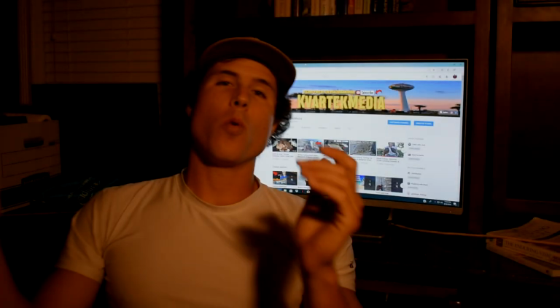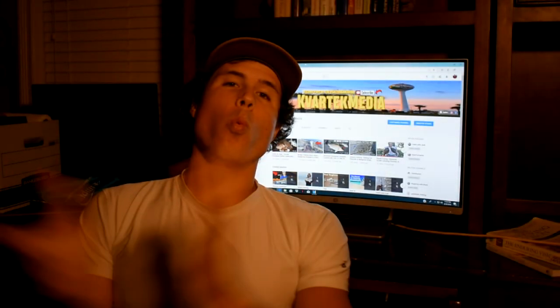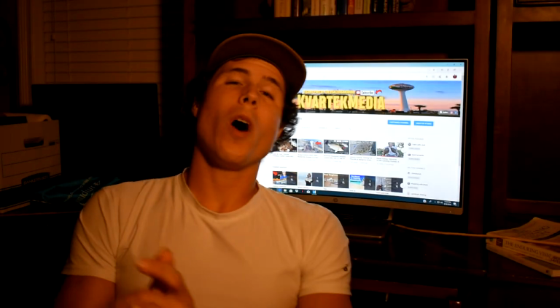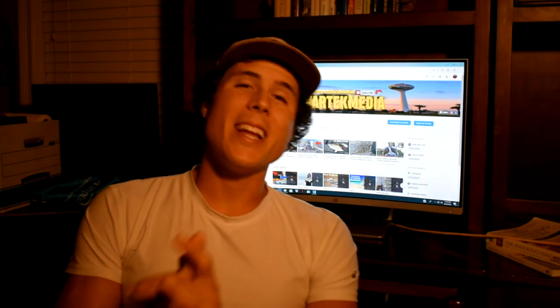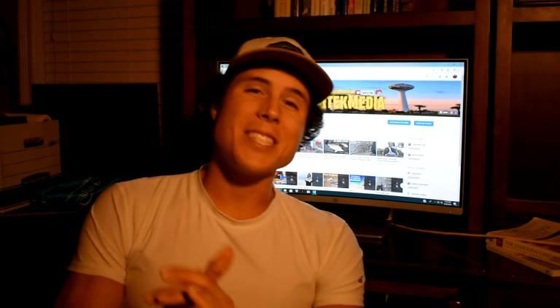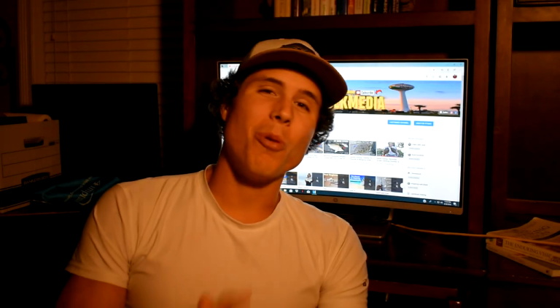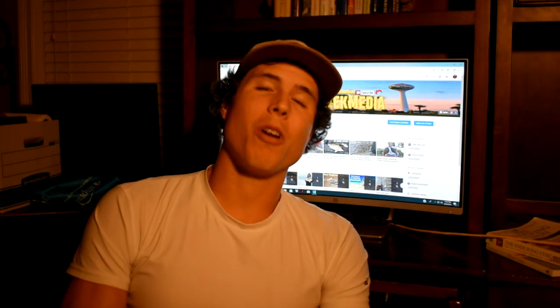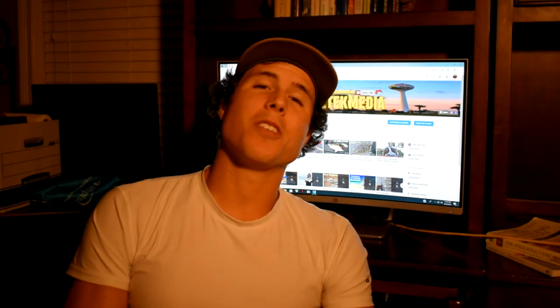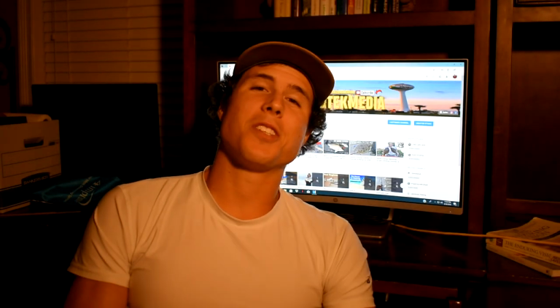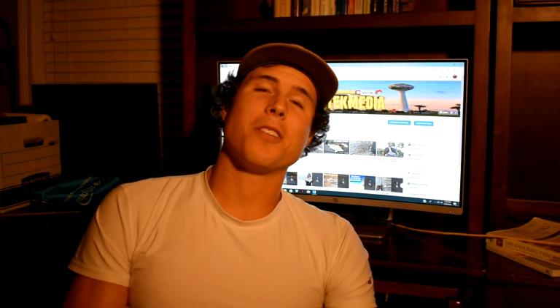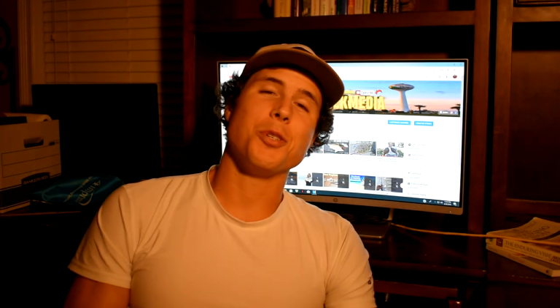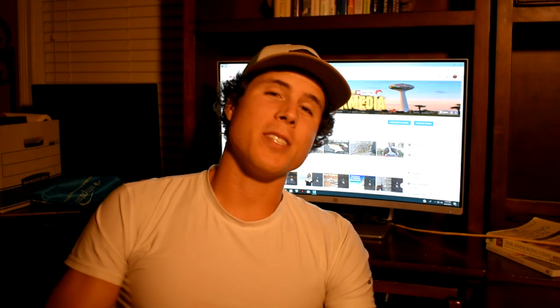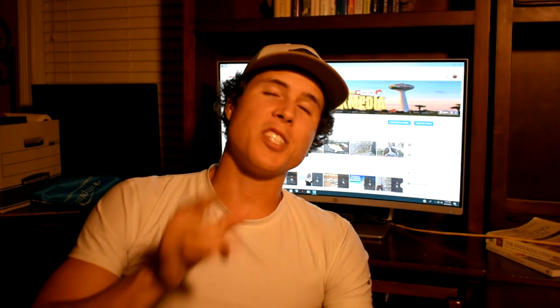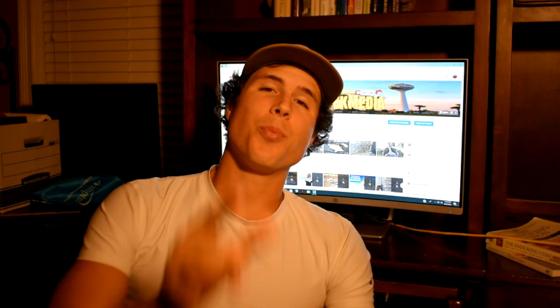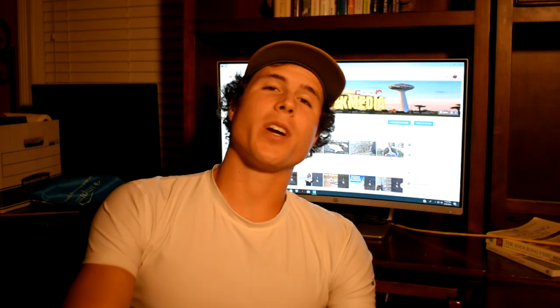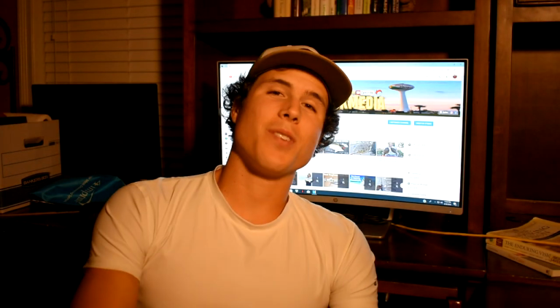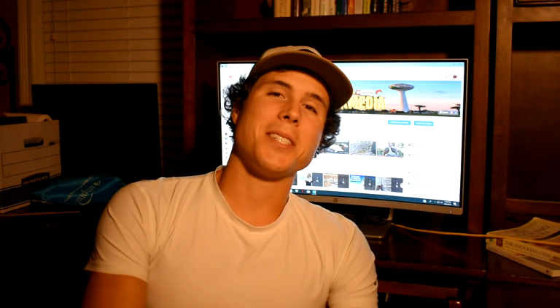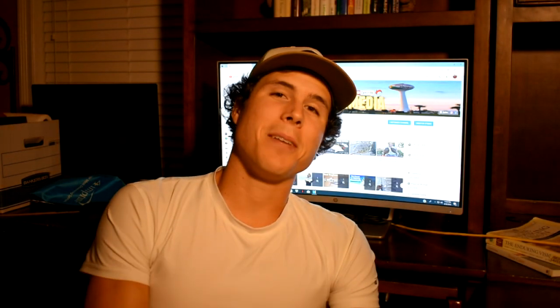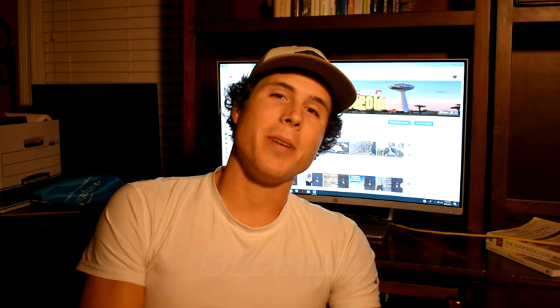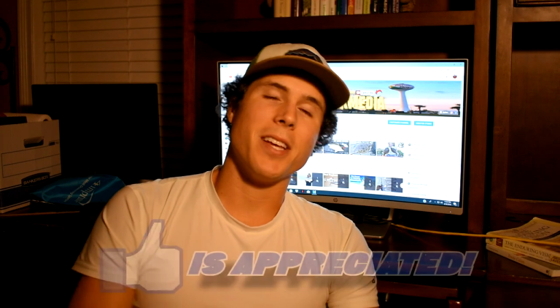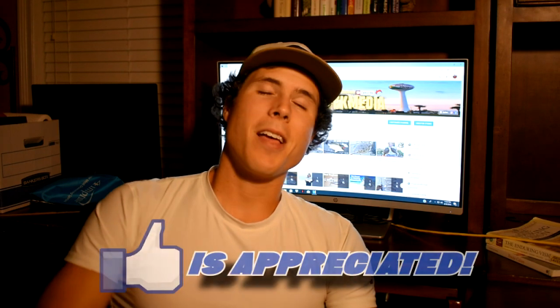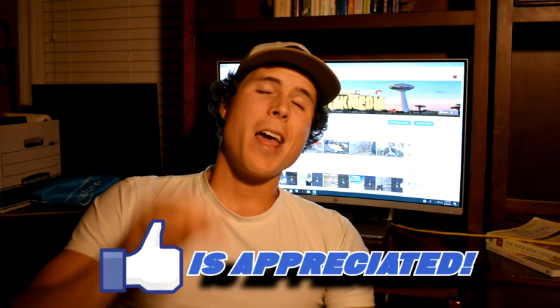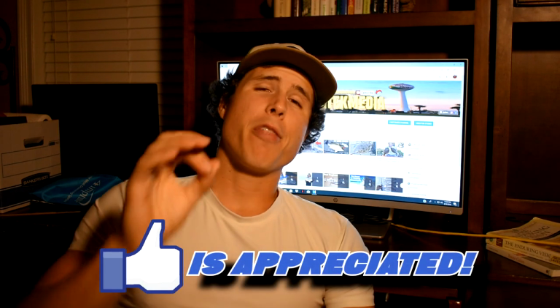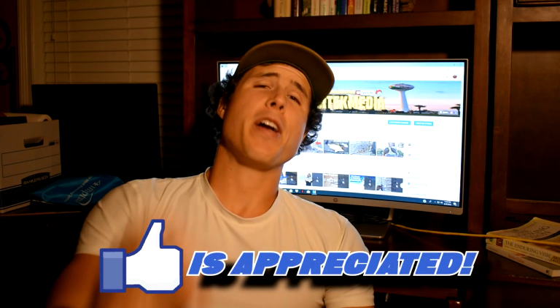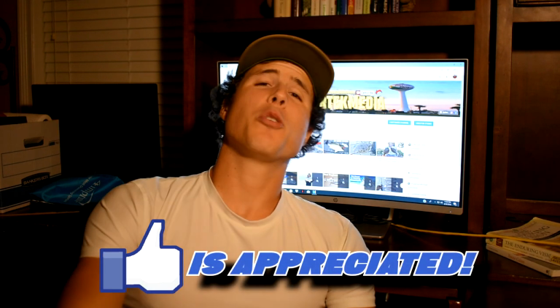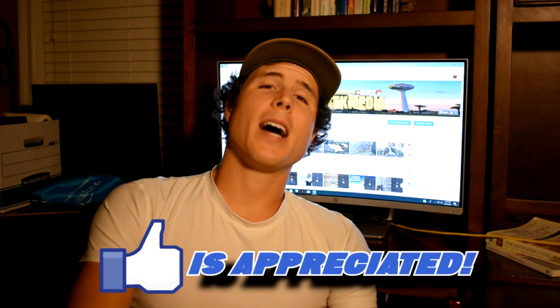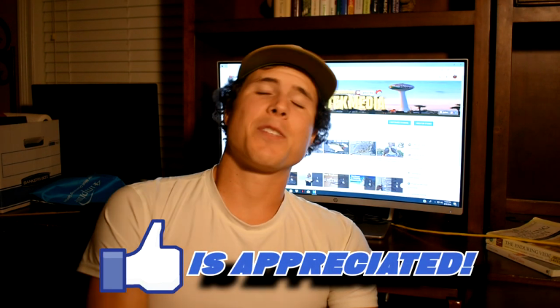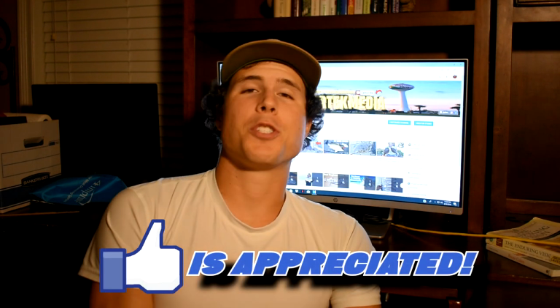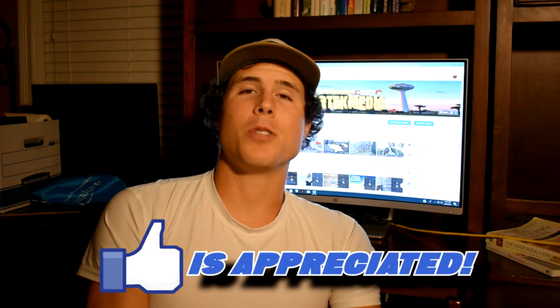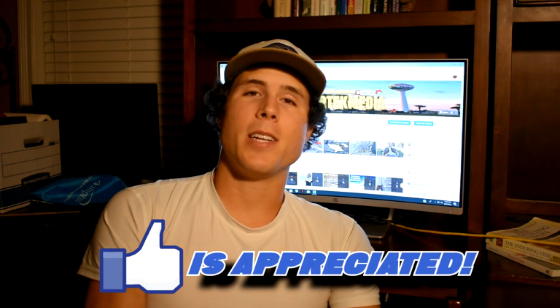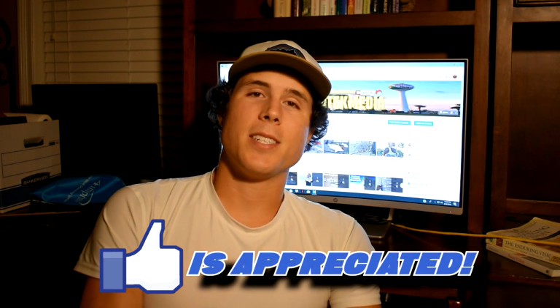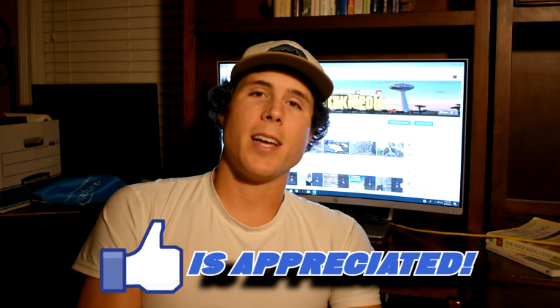What is good? What is going on Saltooks? This is your boy Kavarte Media. Thank you guys for tuning in today.